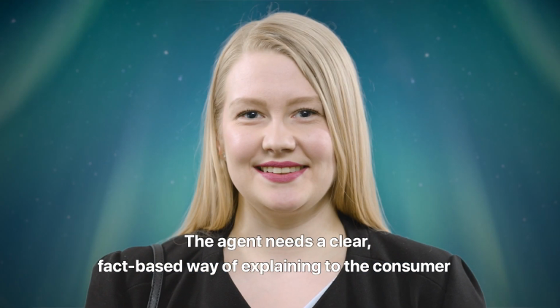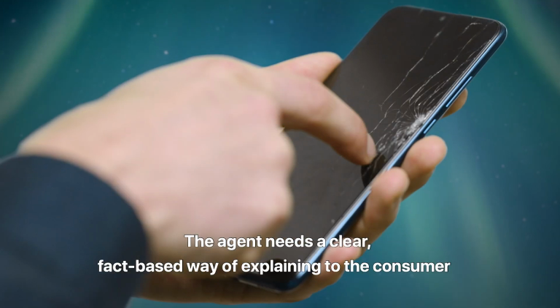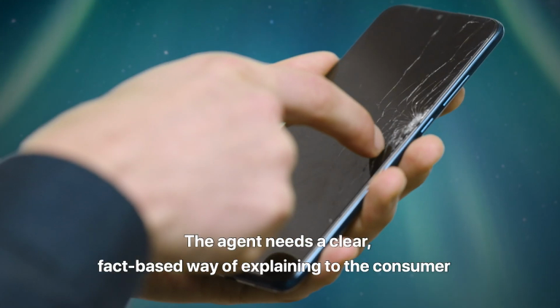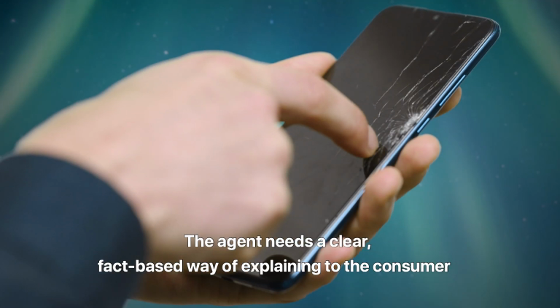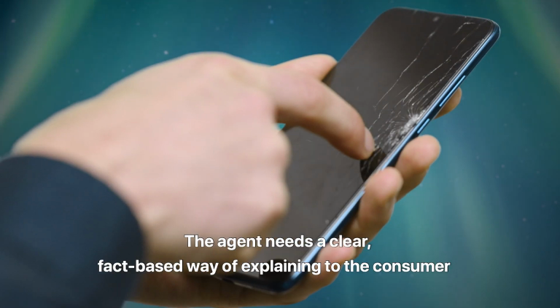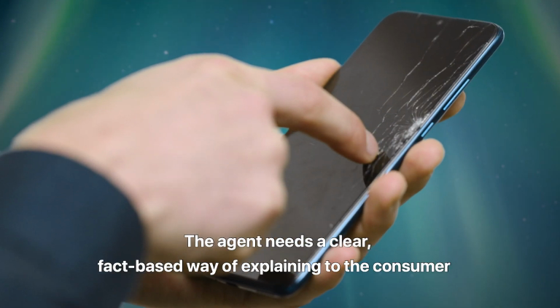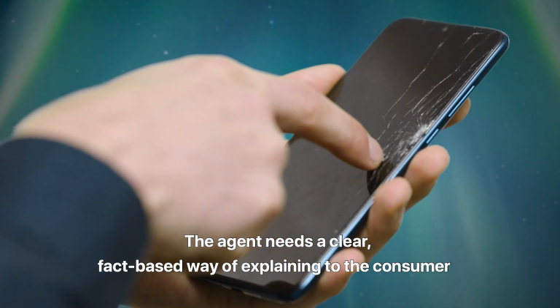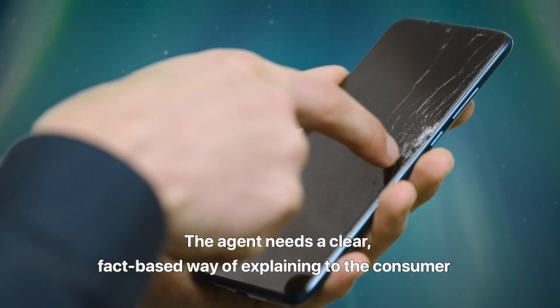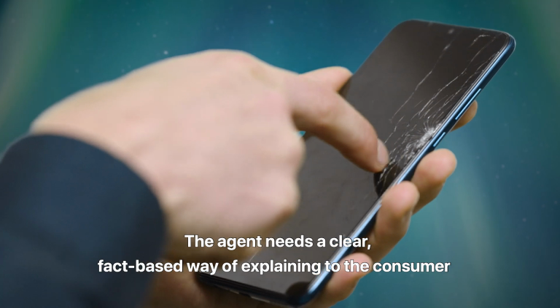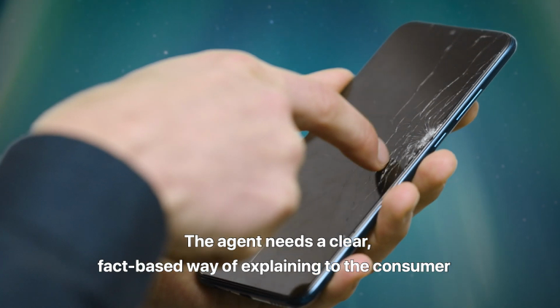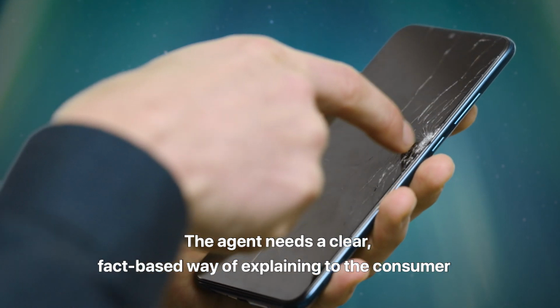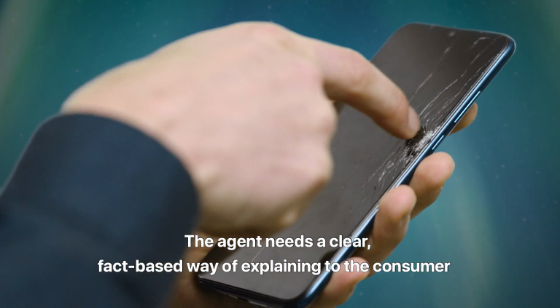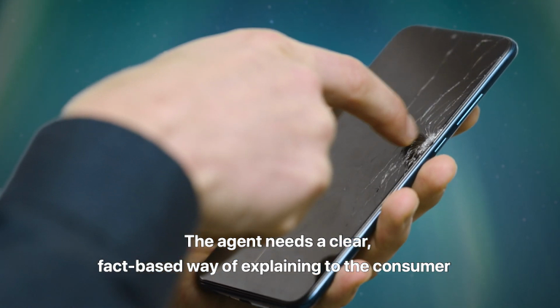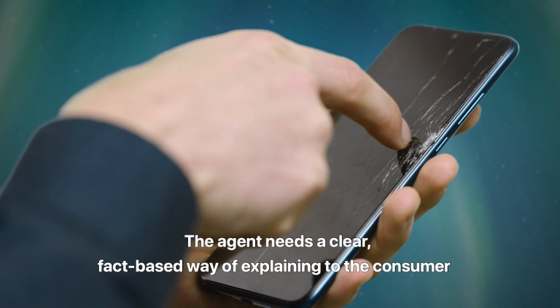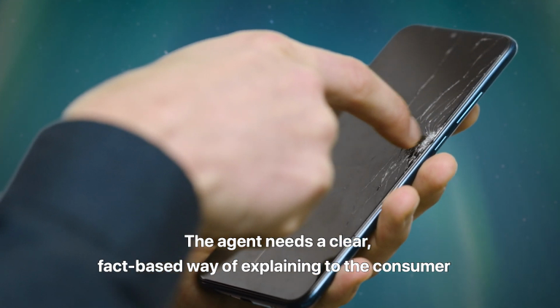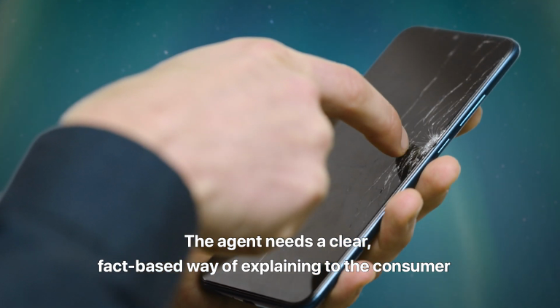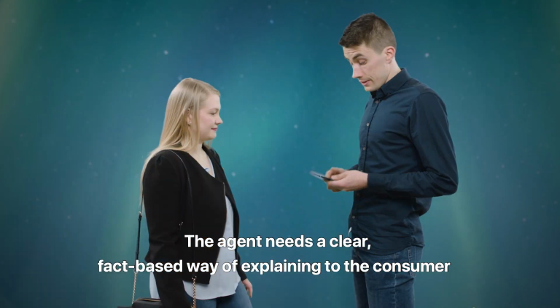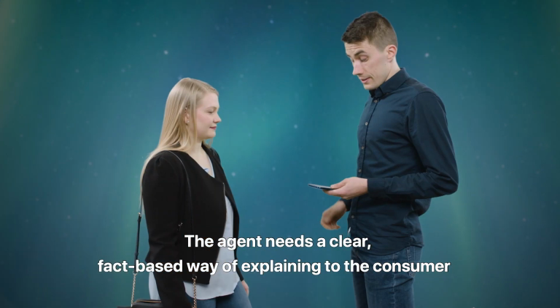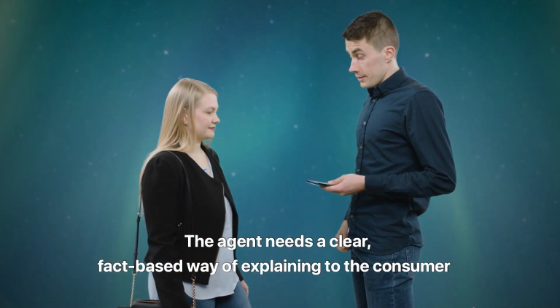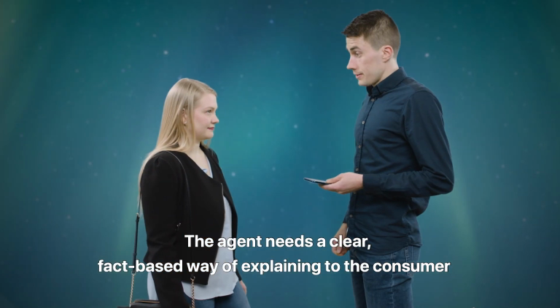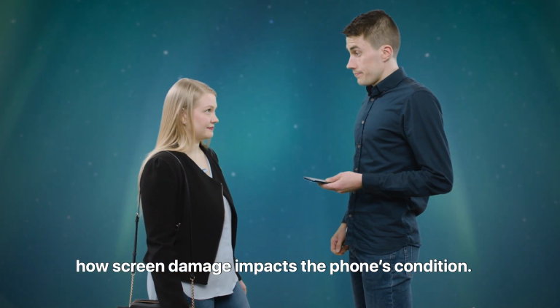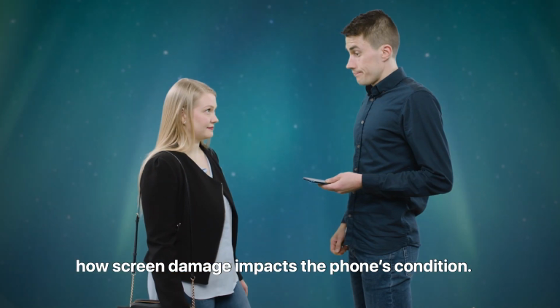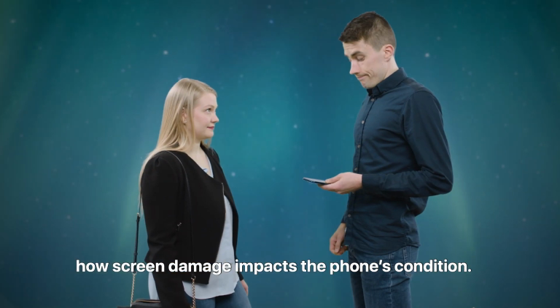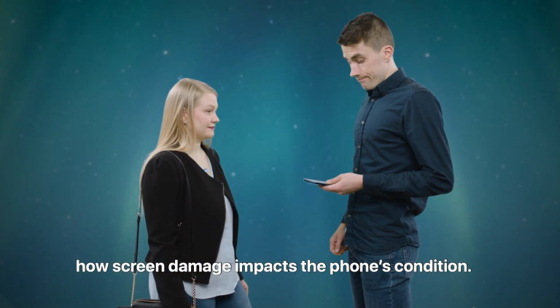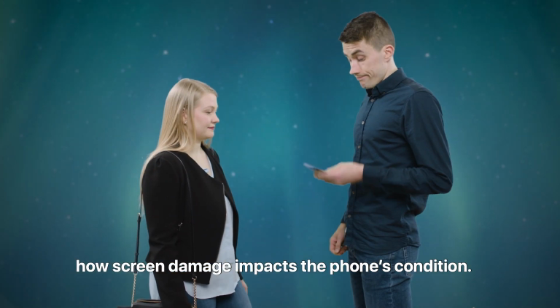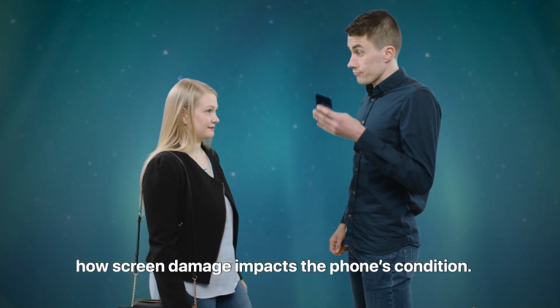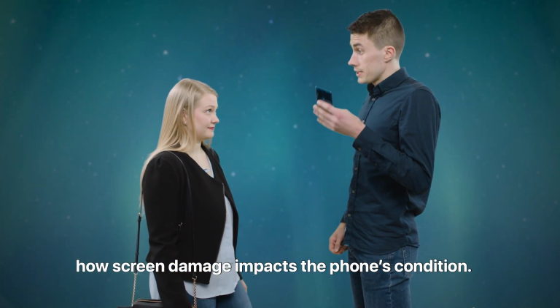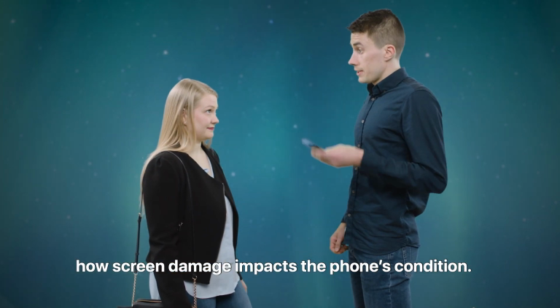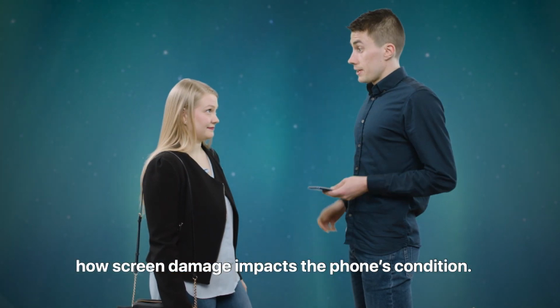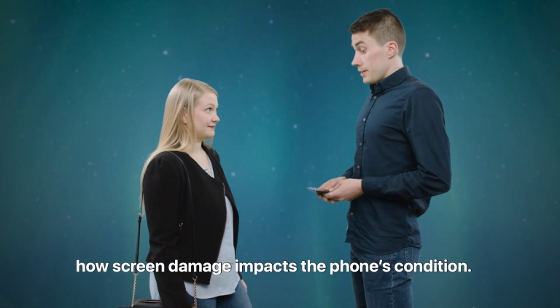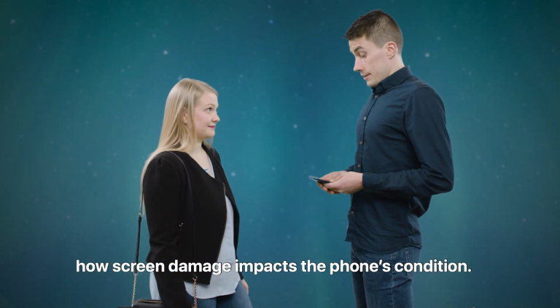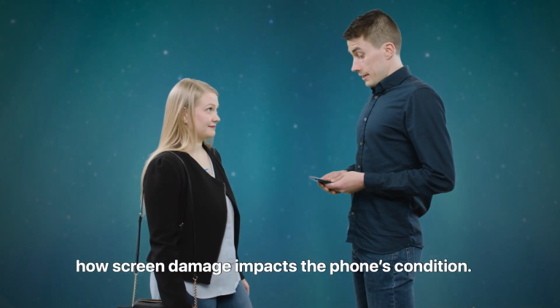The agent needs a clear, fact-based way of explaining to the consumer how screen damage impacts the phone's condition.